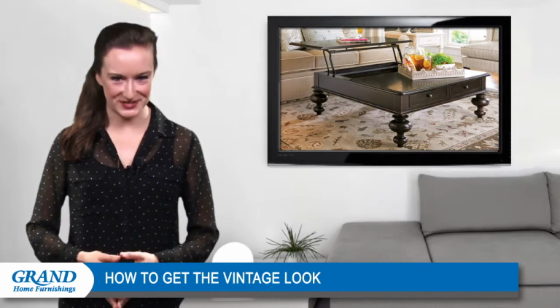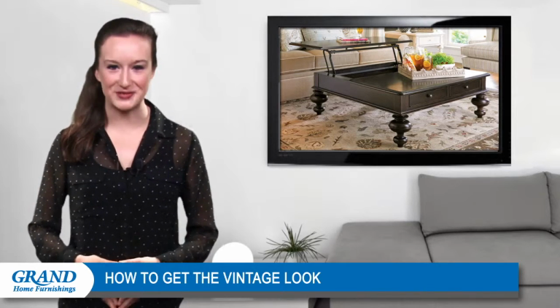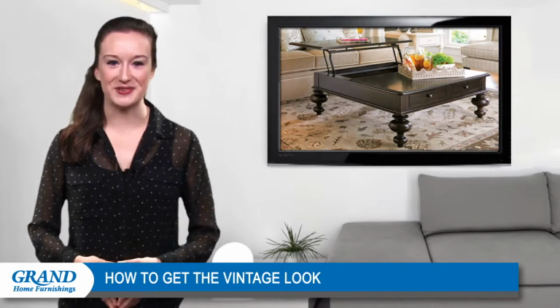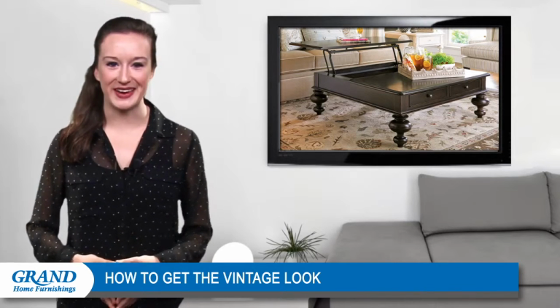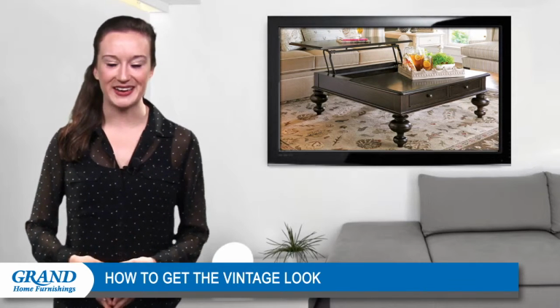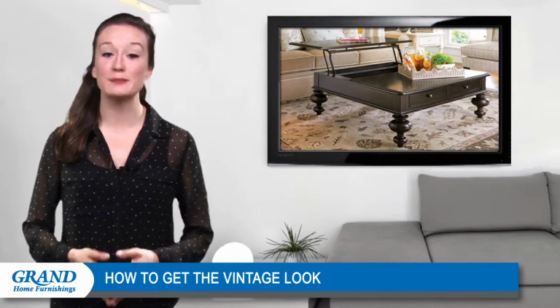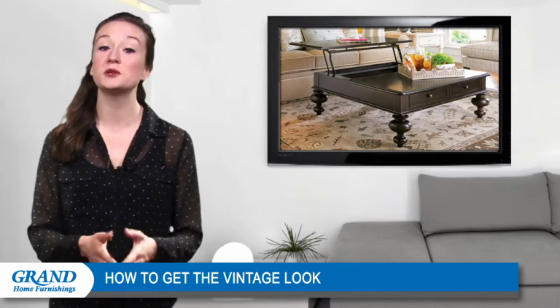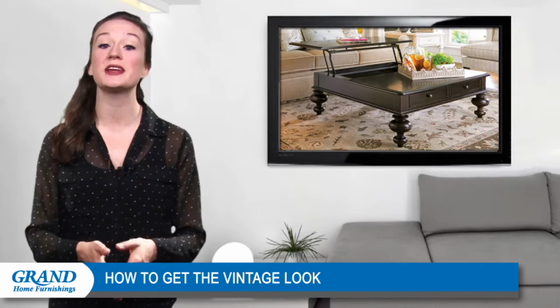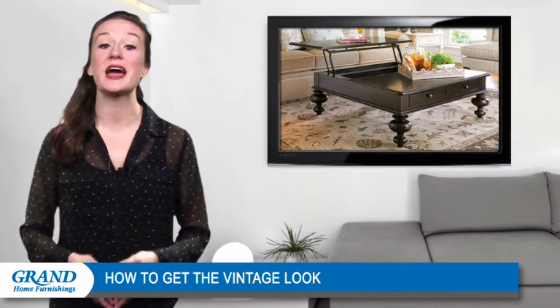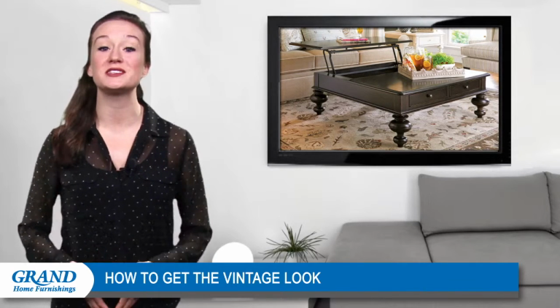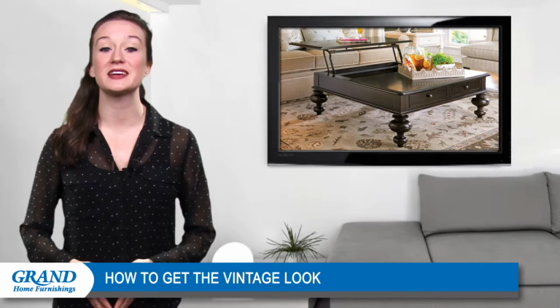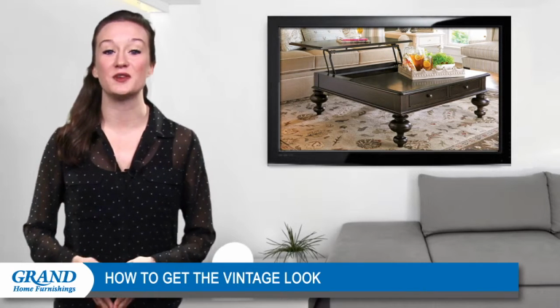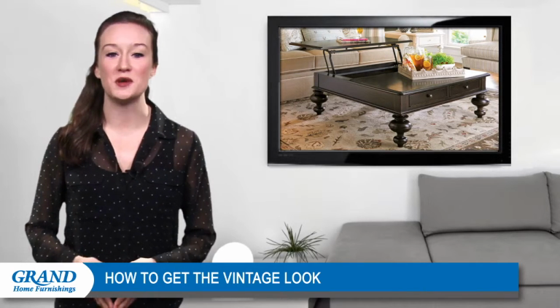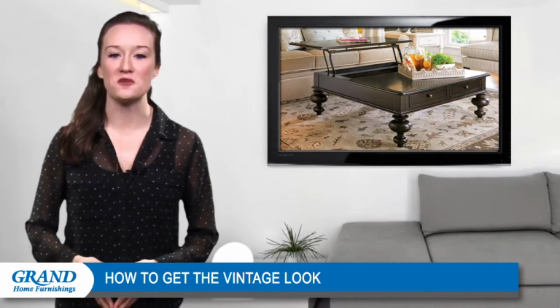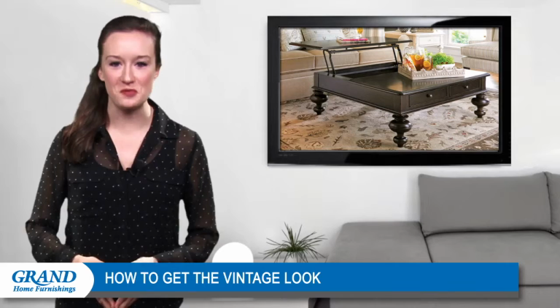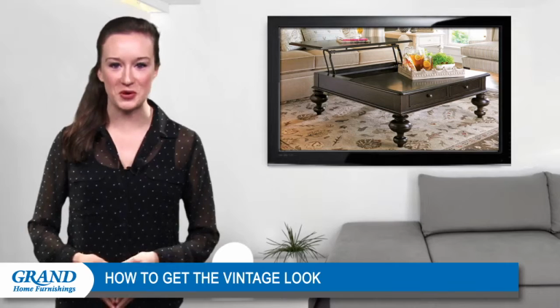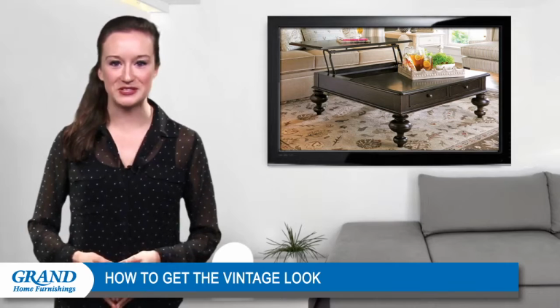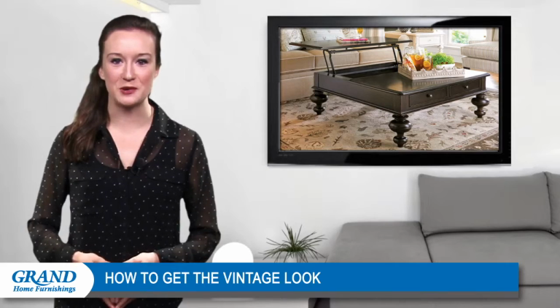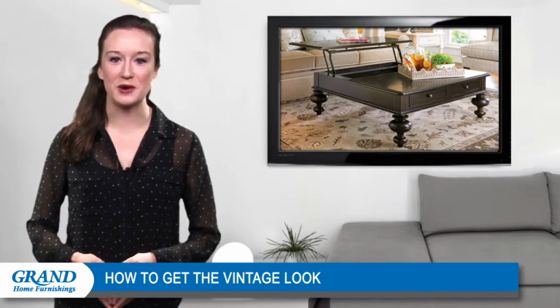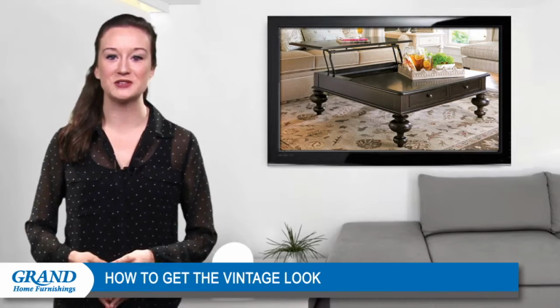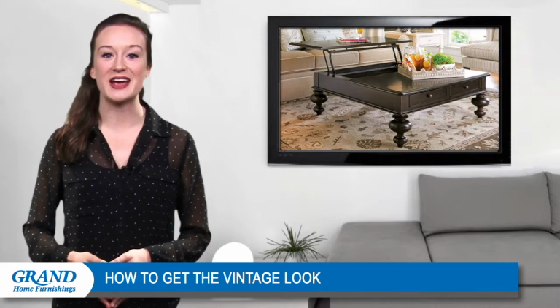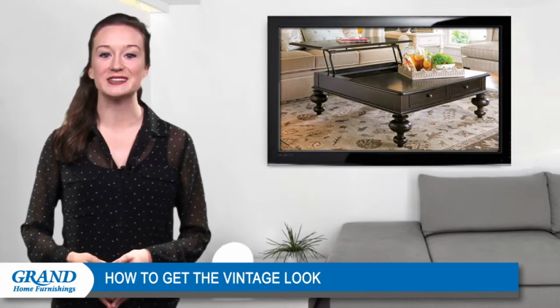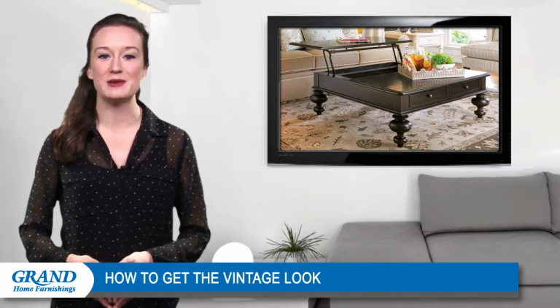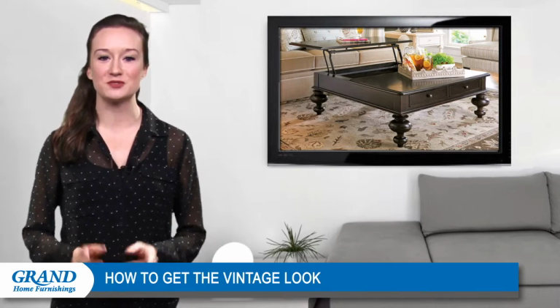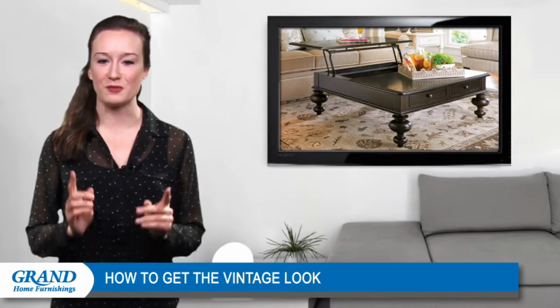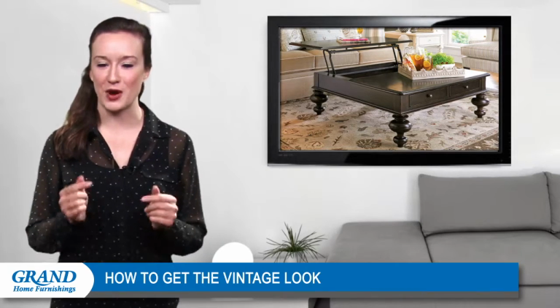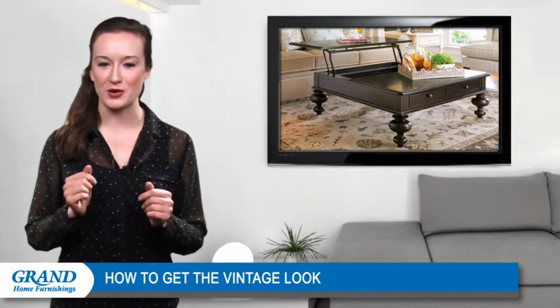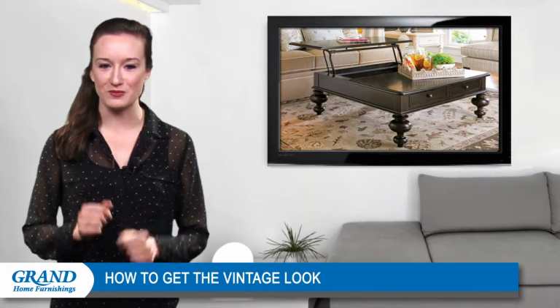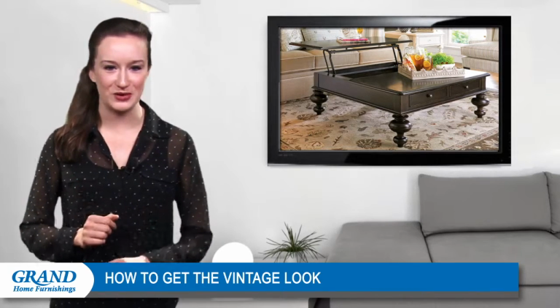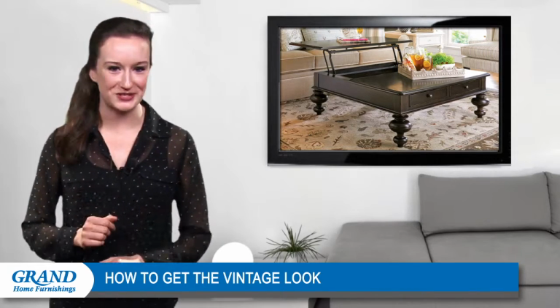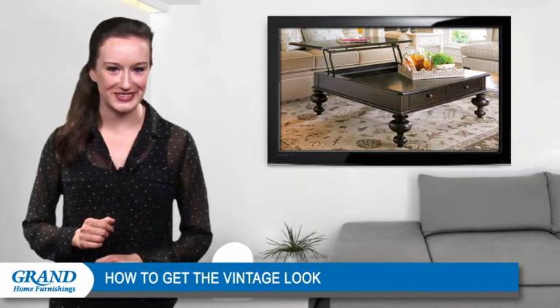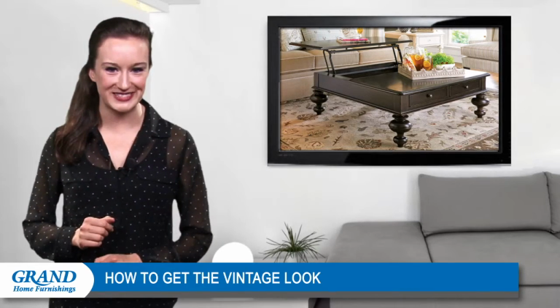Thanks for tuning in and be sure to catch the next video for more interior design tips from Grand Home Furnishings.